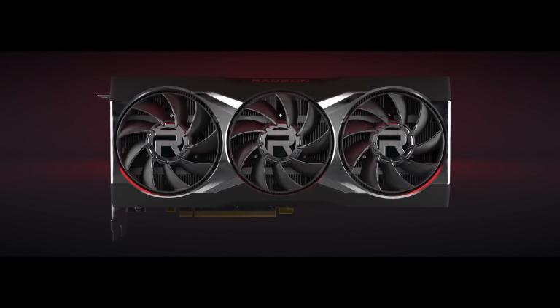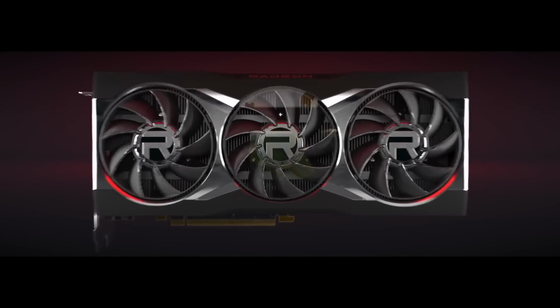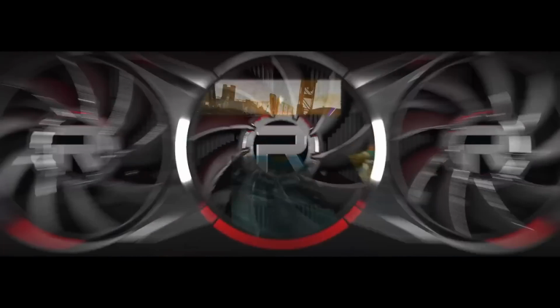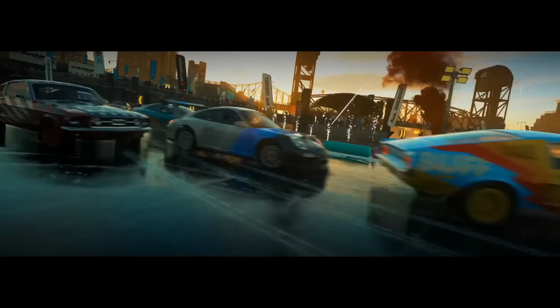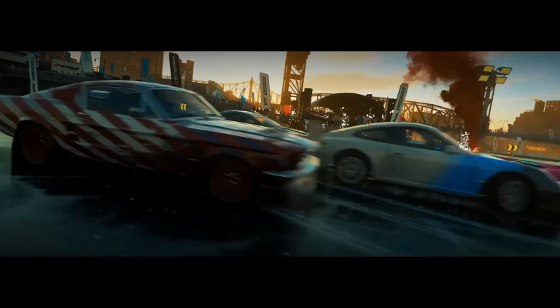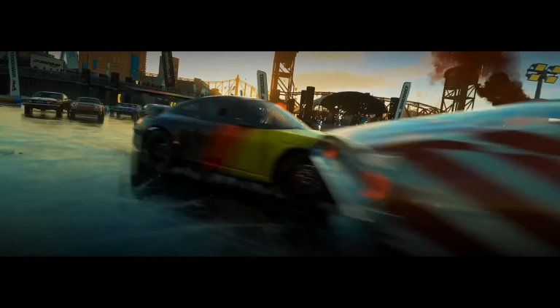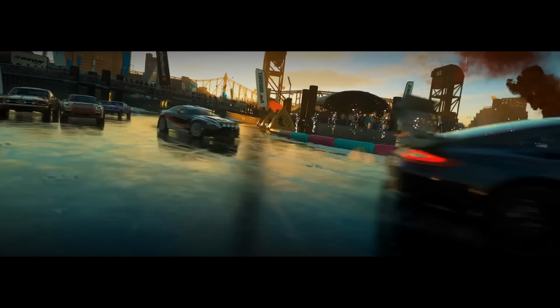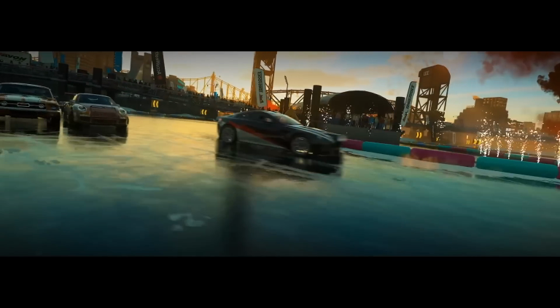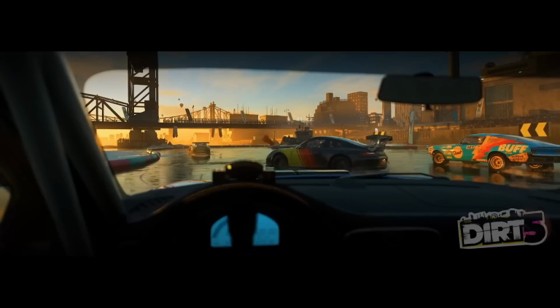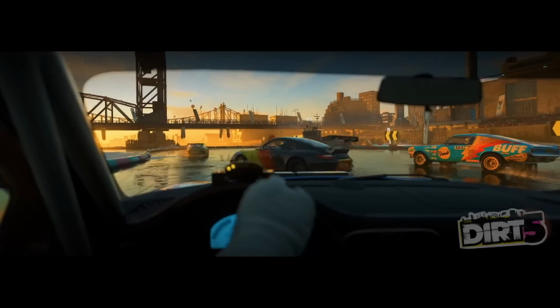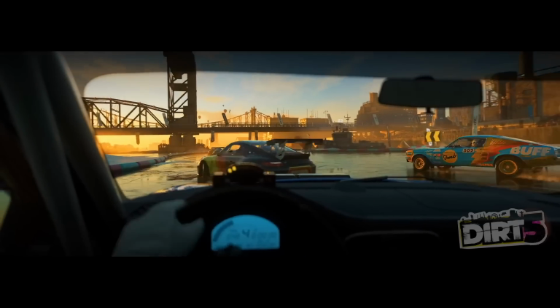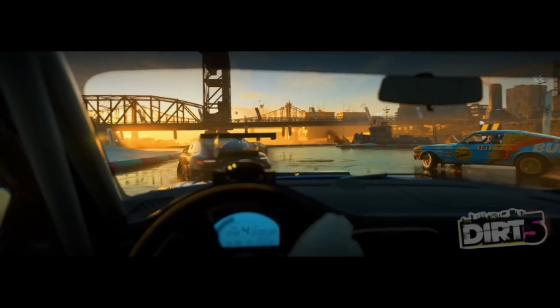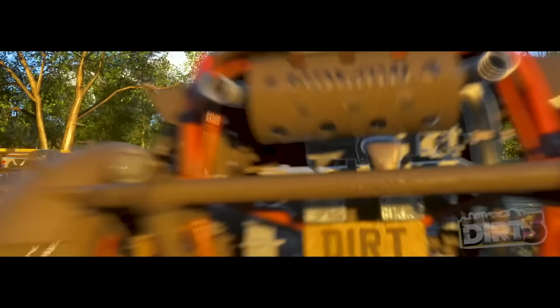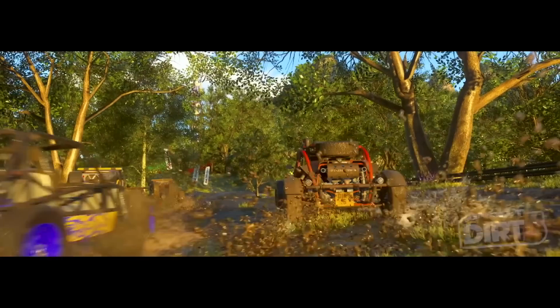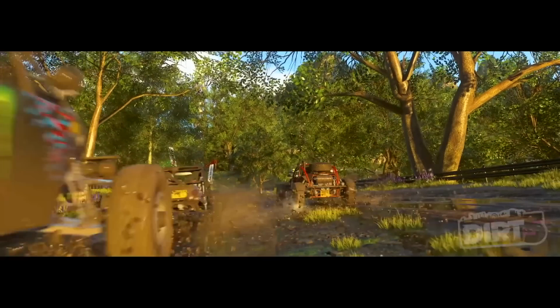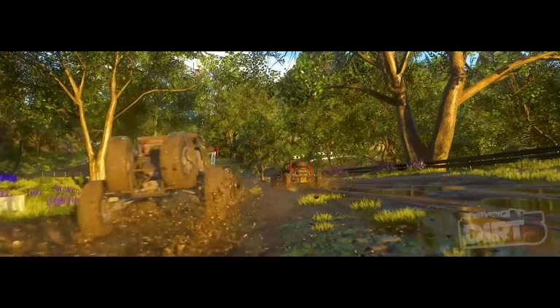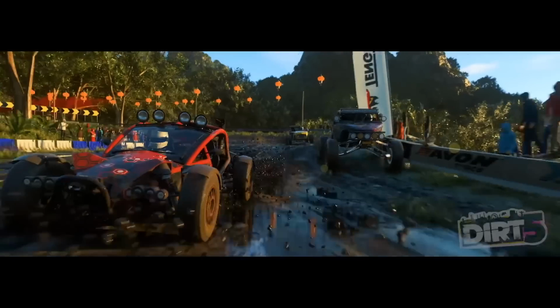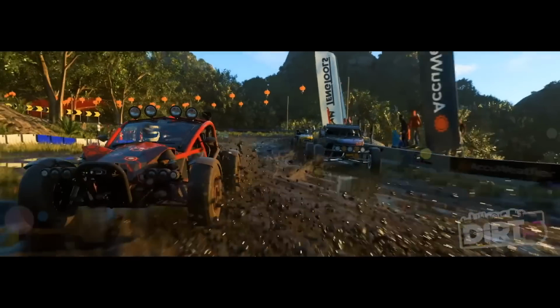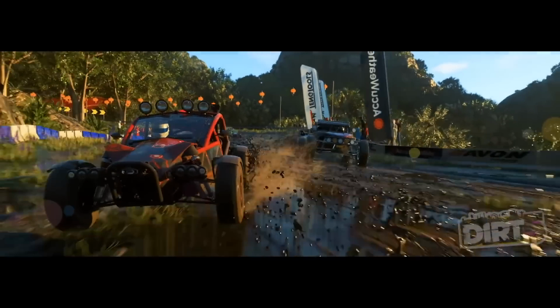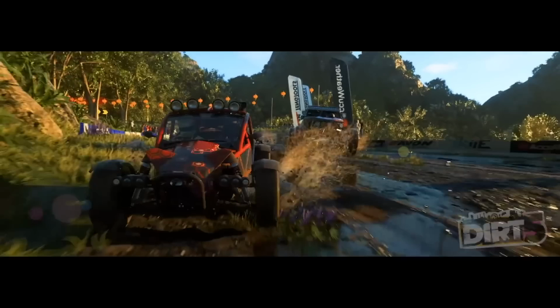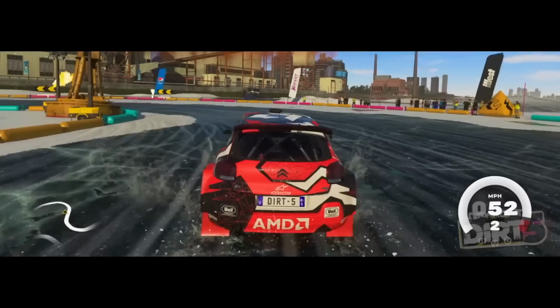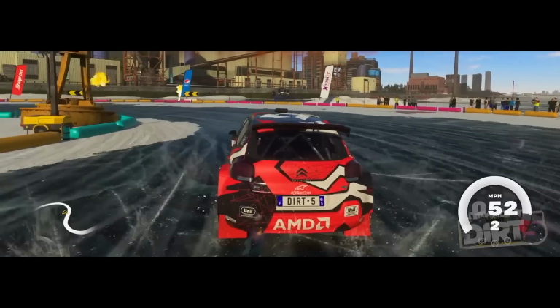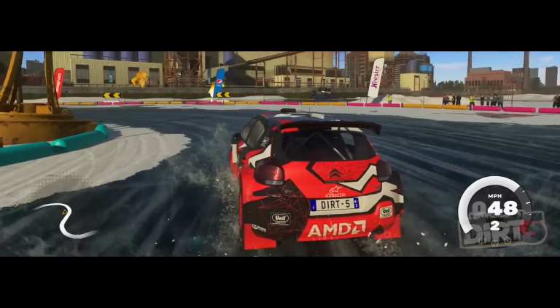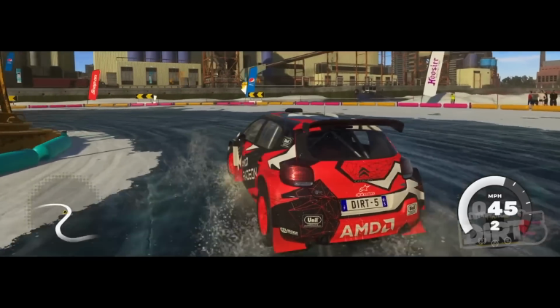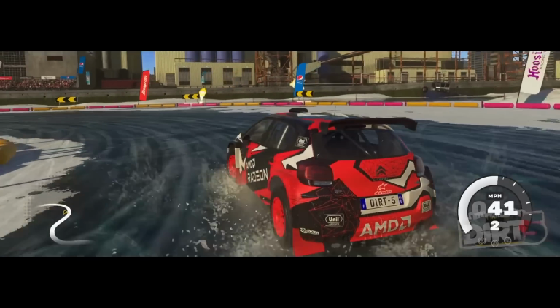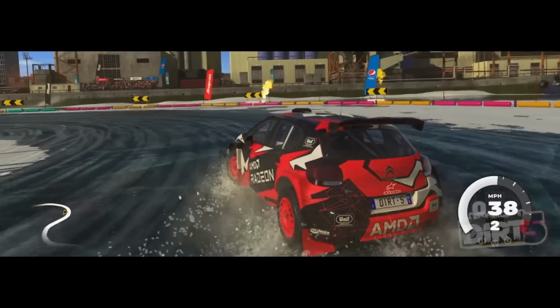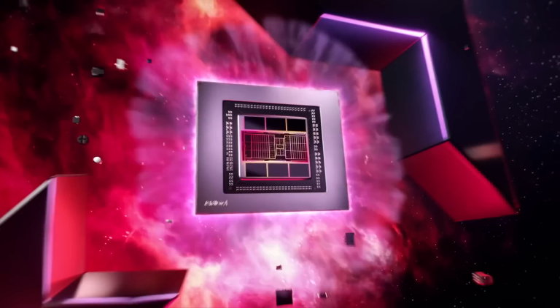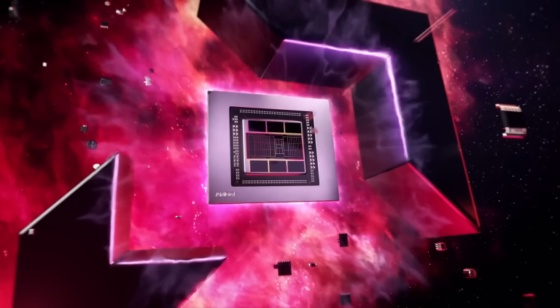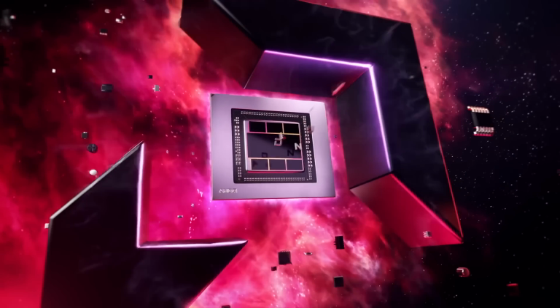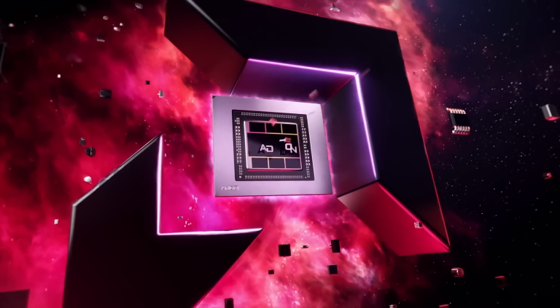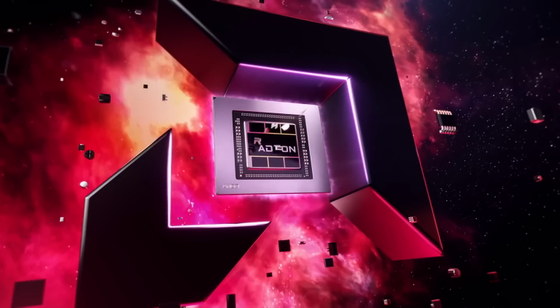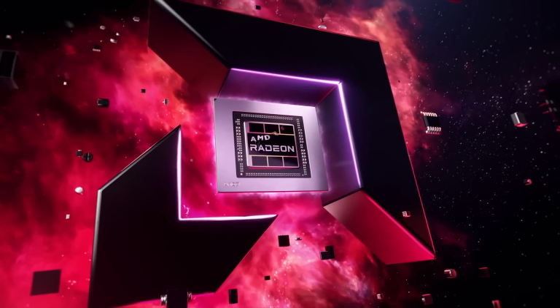In this video, I will tell you about its specs, performance in games, release date, price, and more.